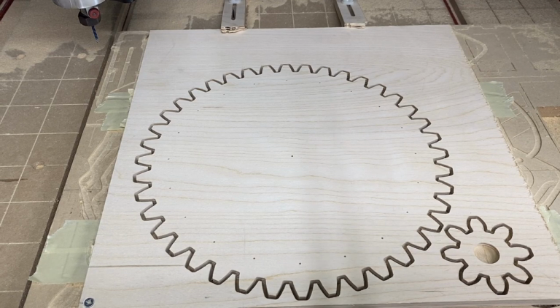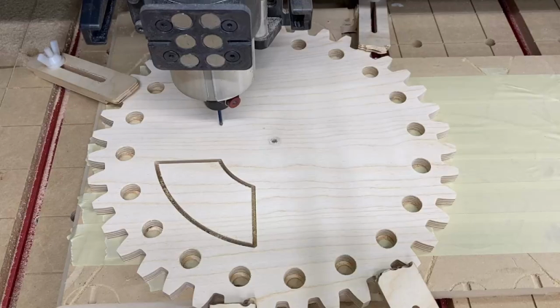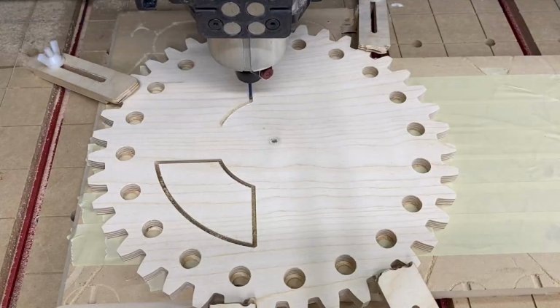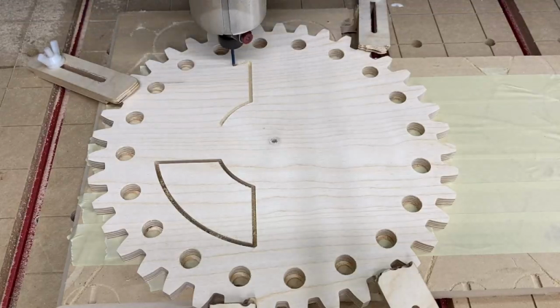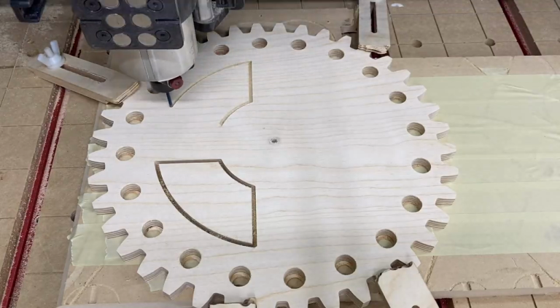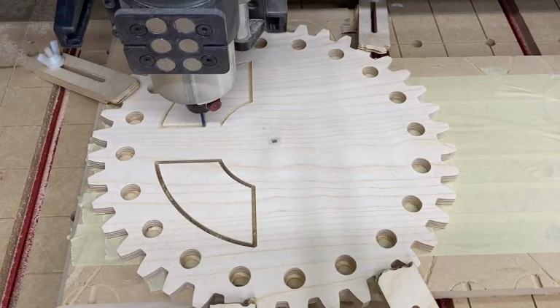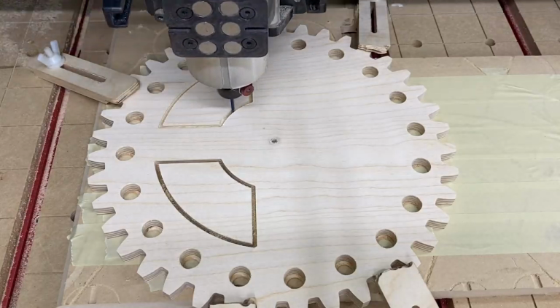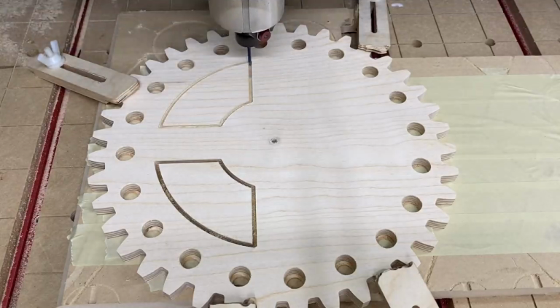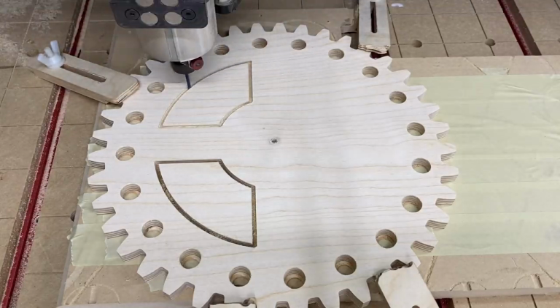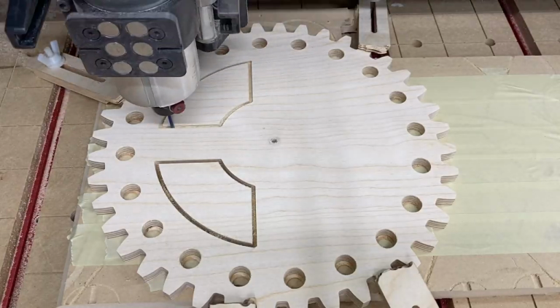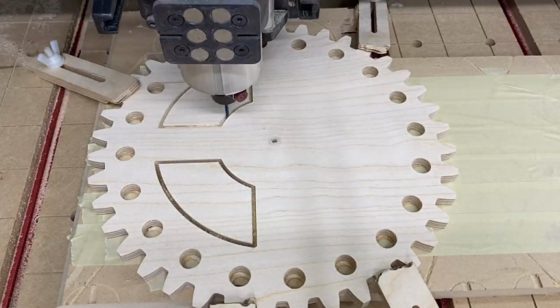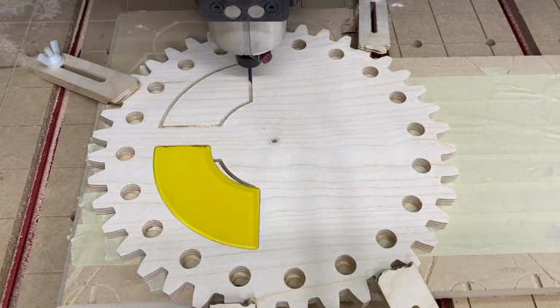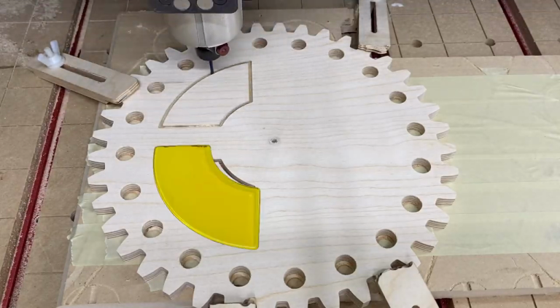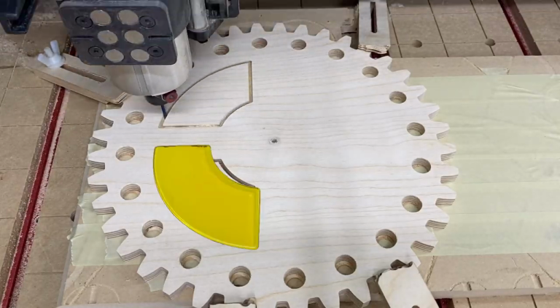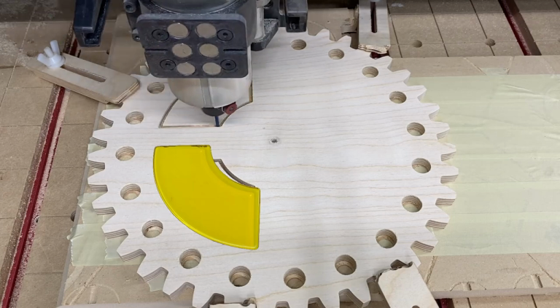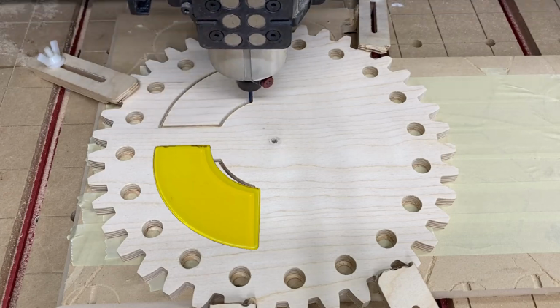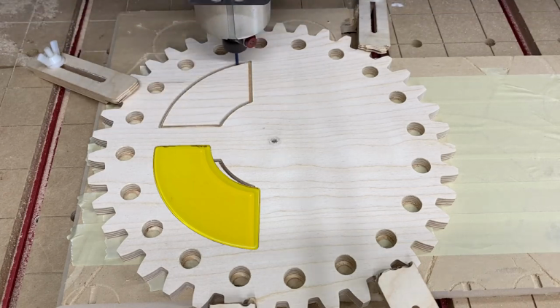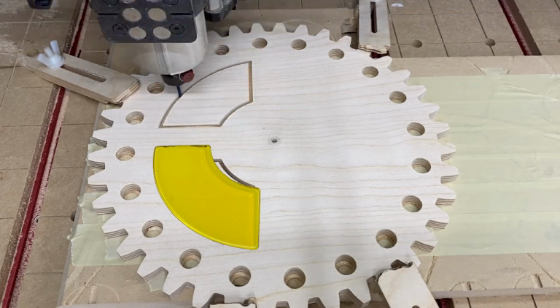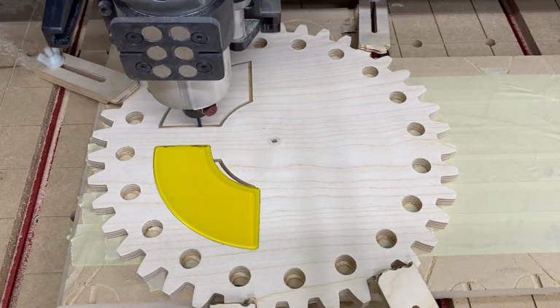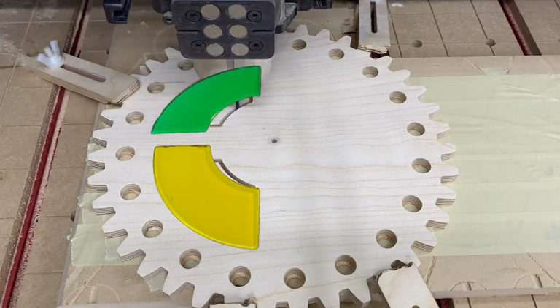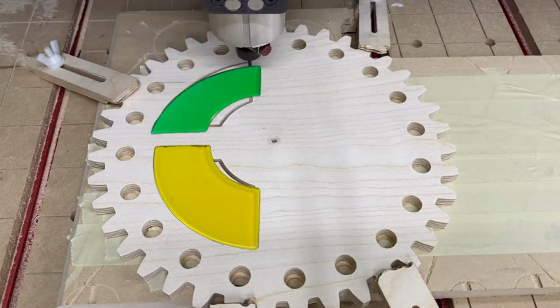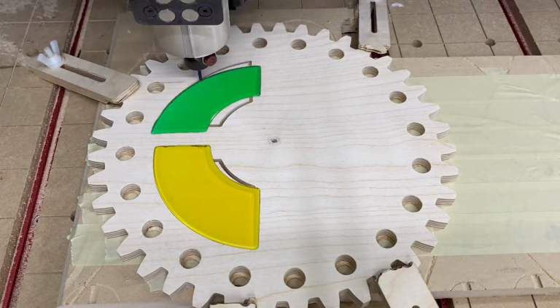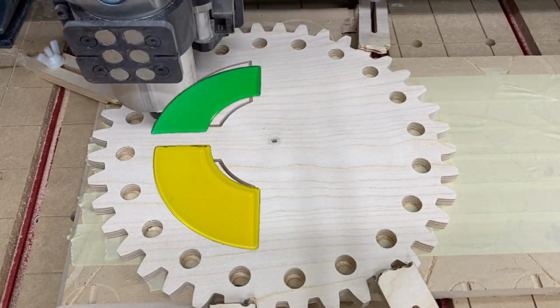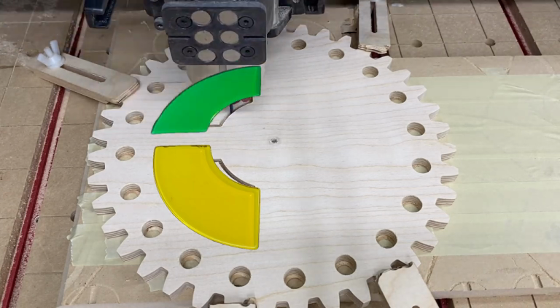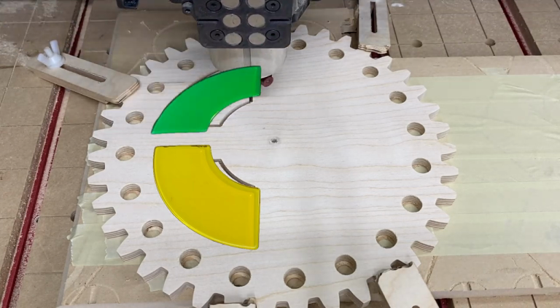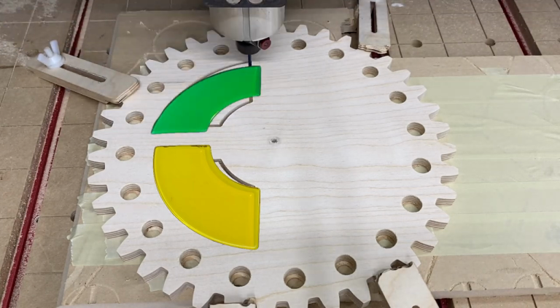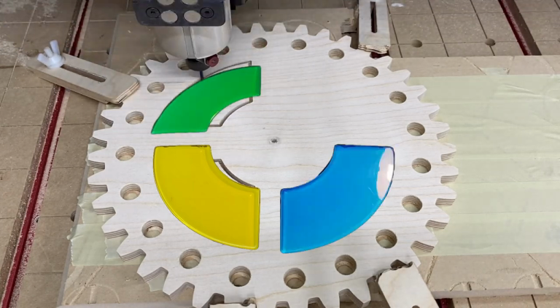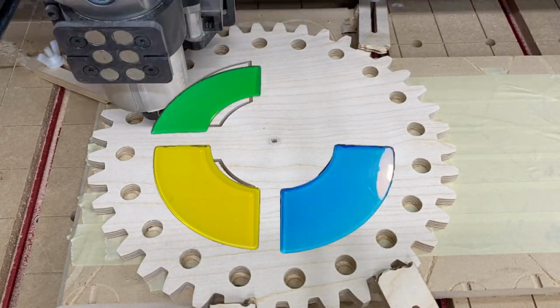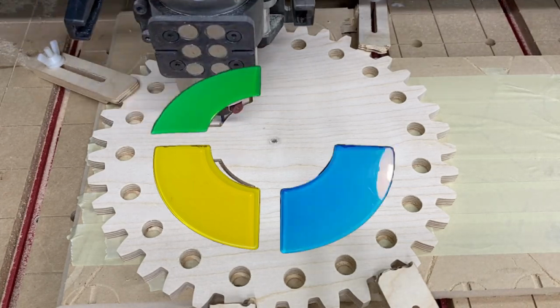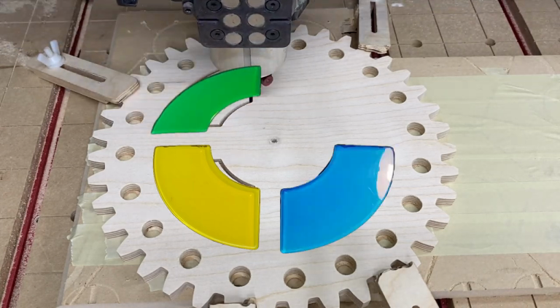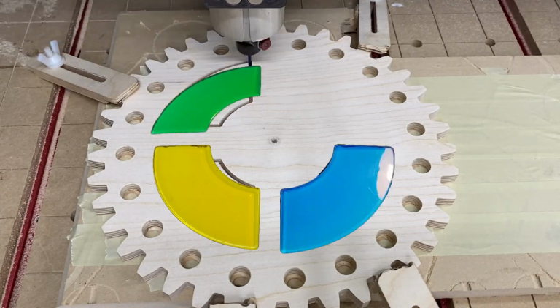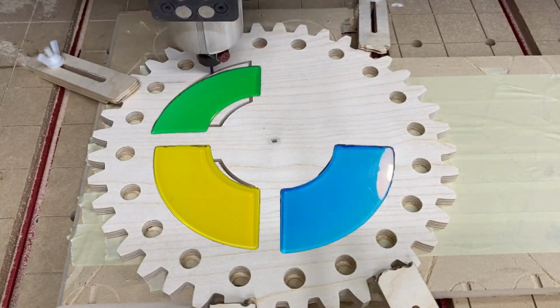It's time to add a little bit of detail. This wheel was looking a little plain, so I wanted to add some of these decorative cutouts.